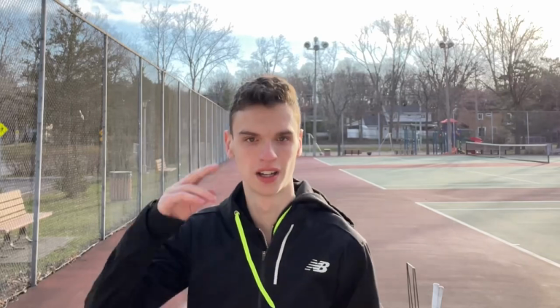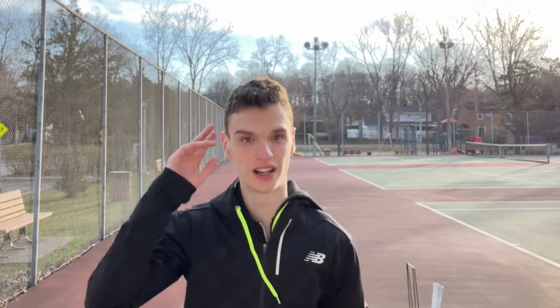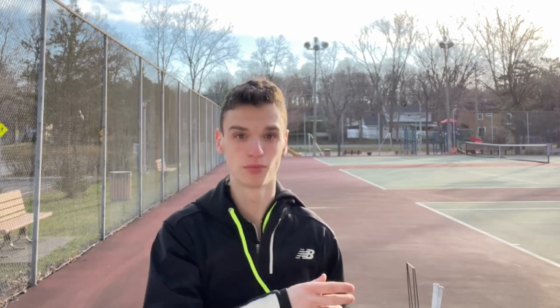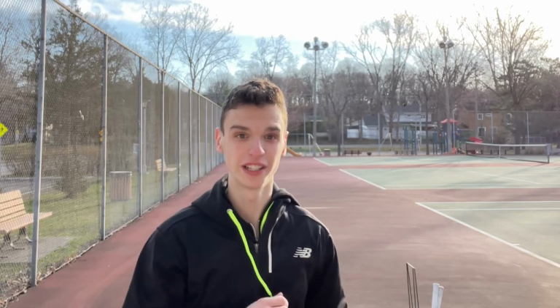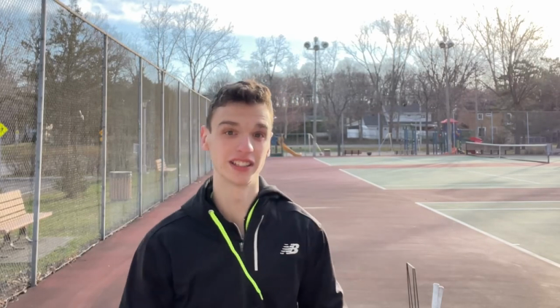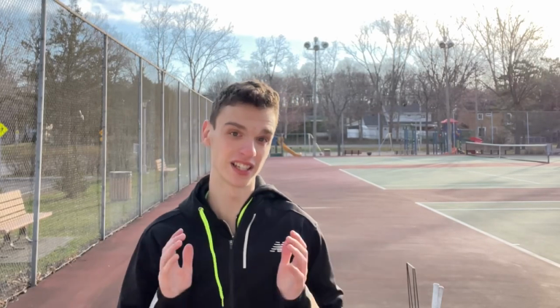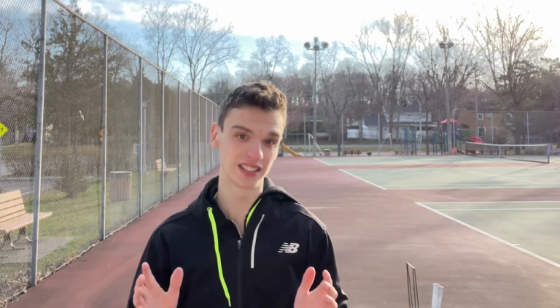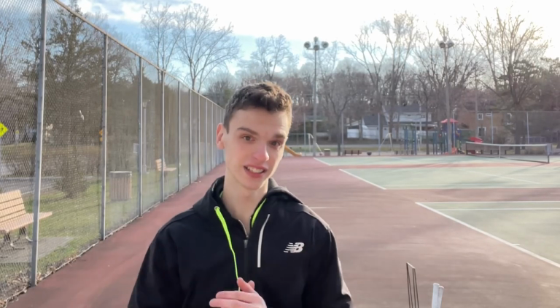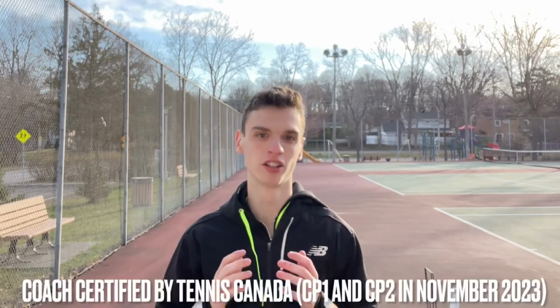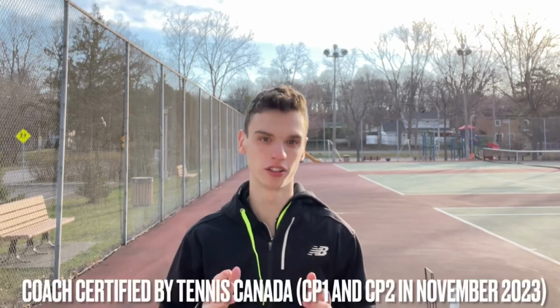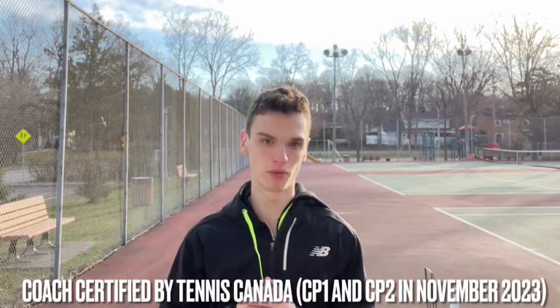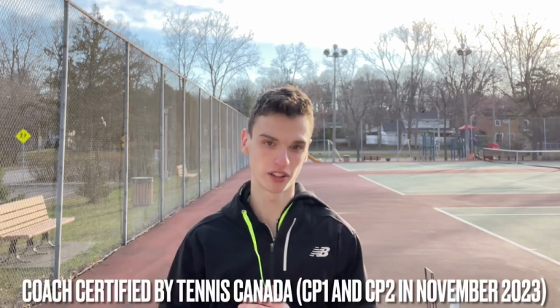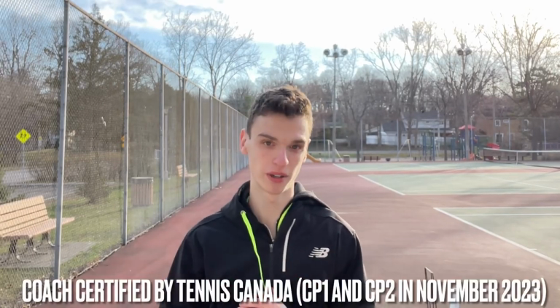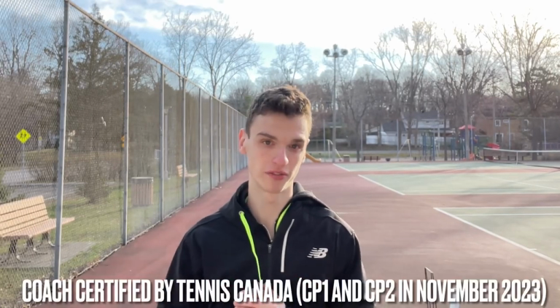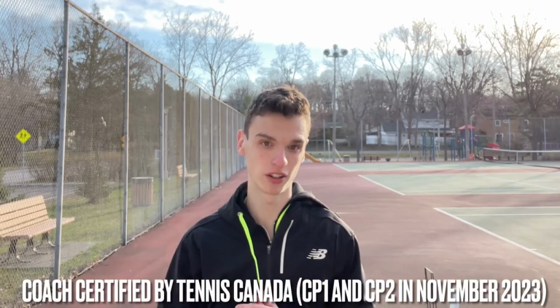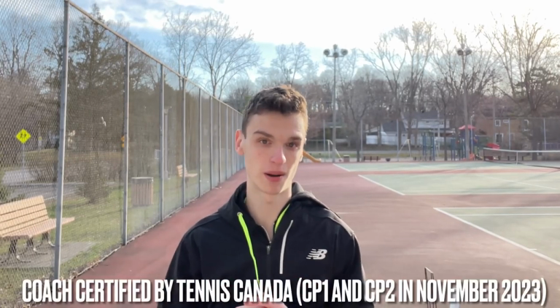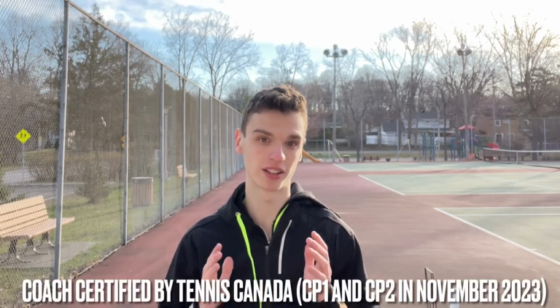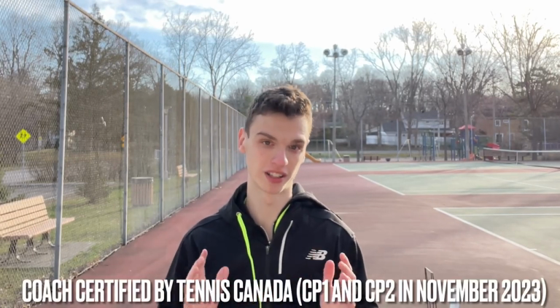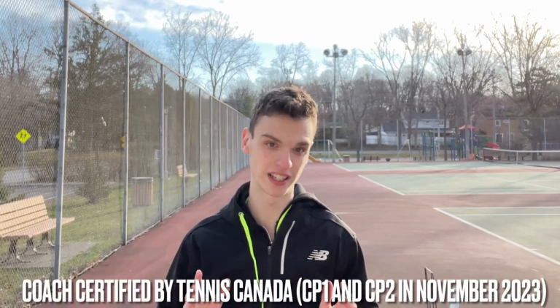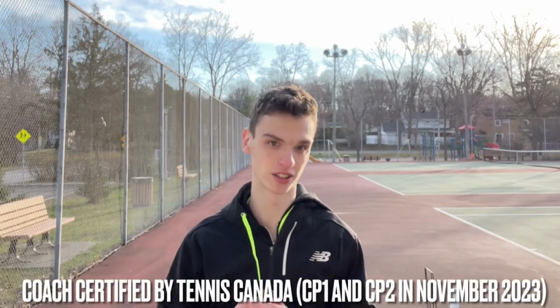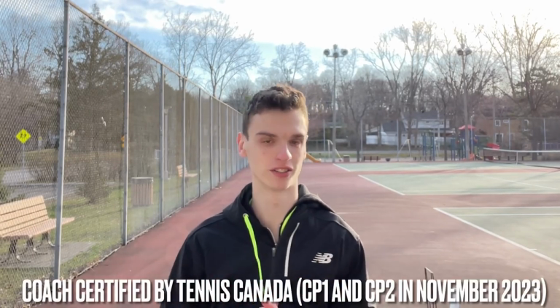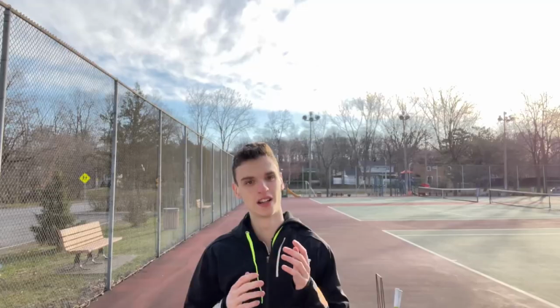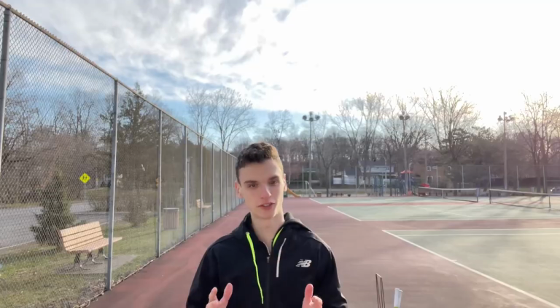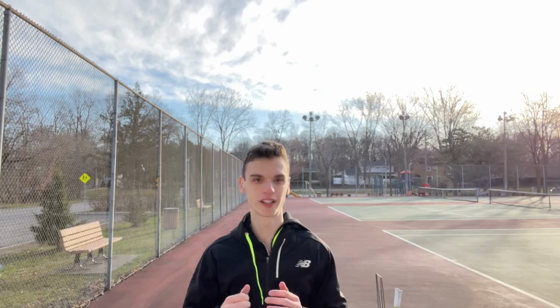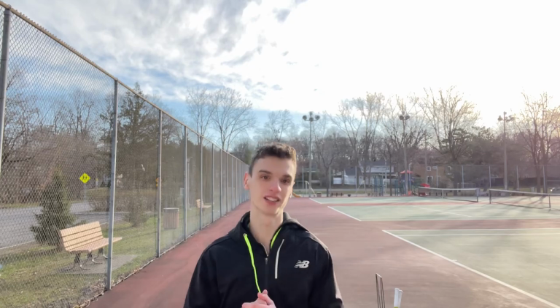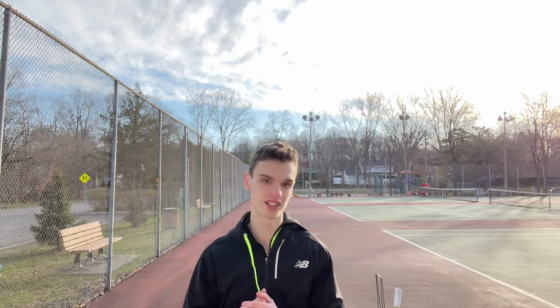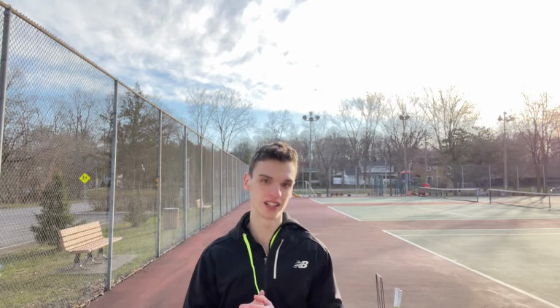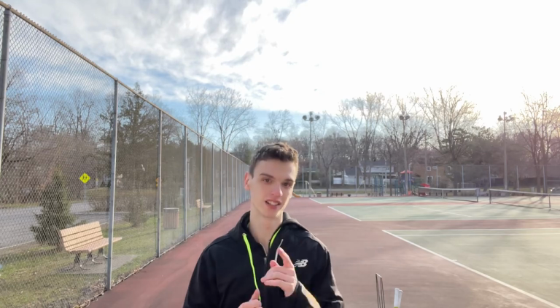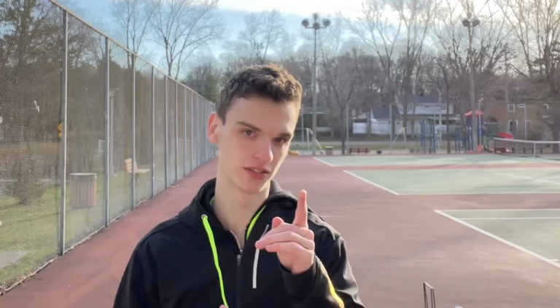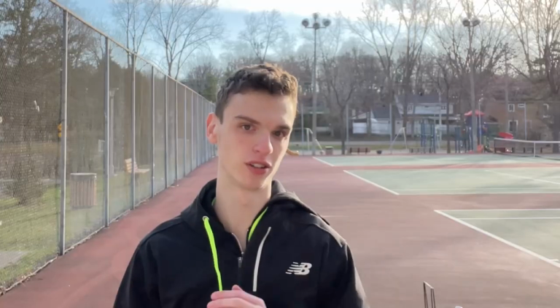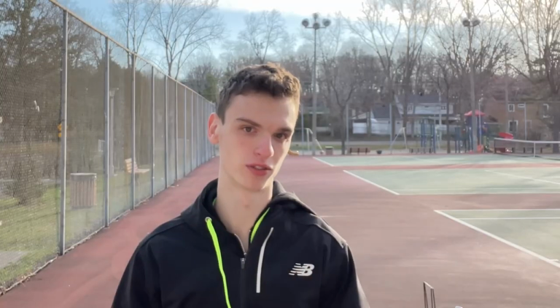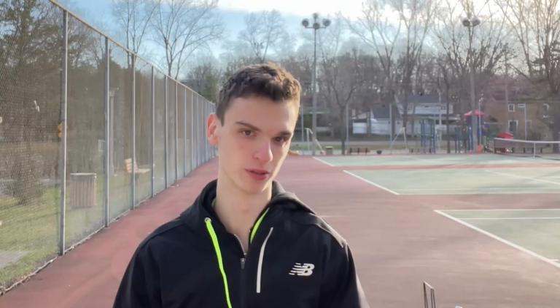Hi everybody, it's Alex Tennis. Today I wanted to make a video about the kick serve. If your kick doesn't kick, this video is for you.